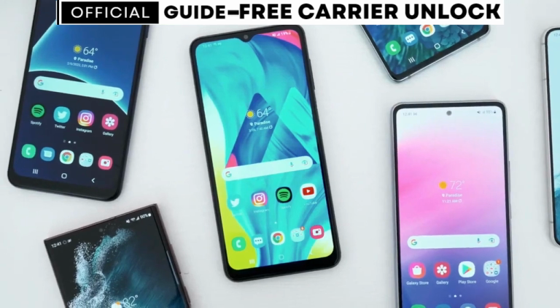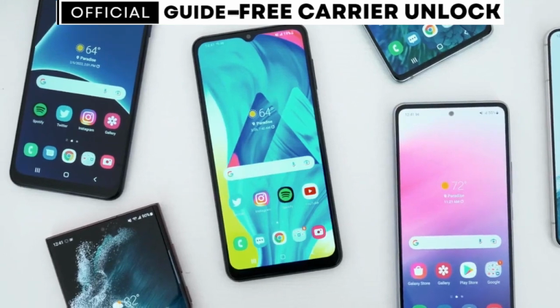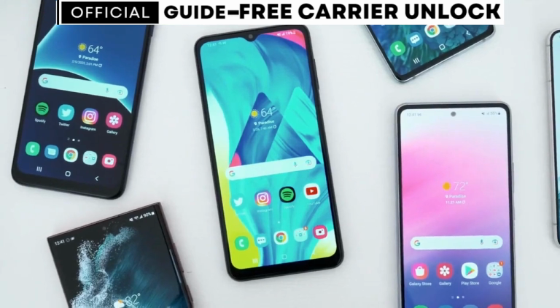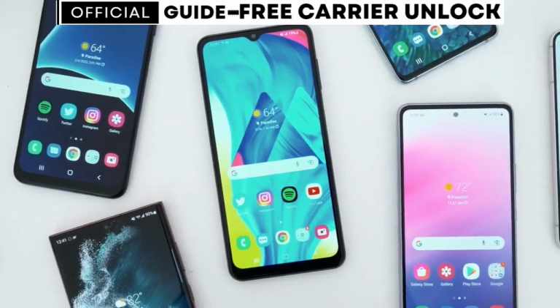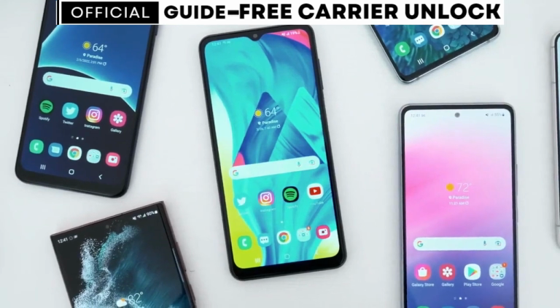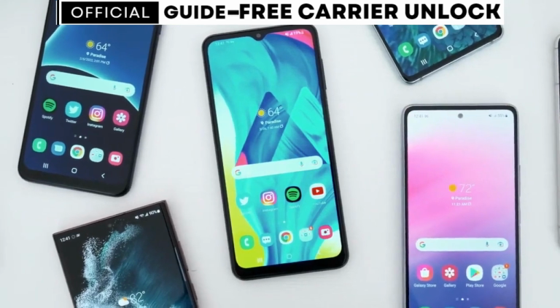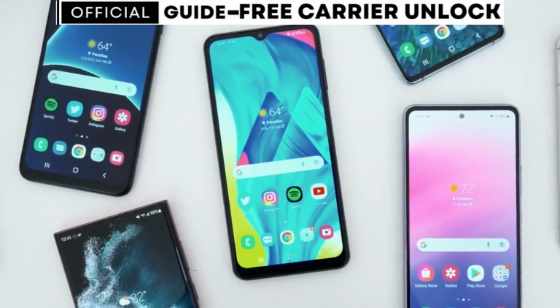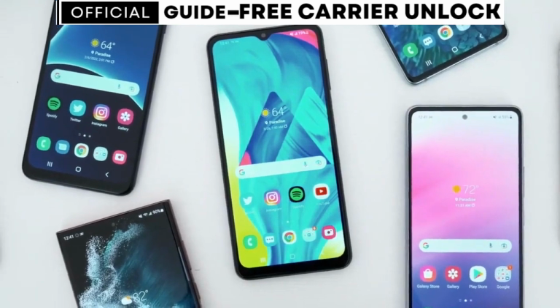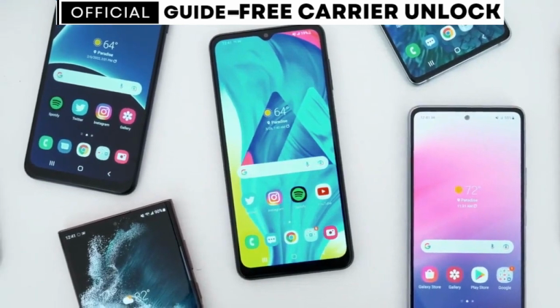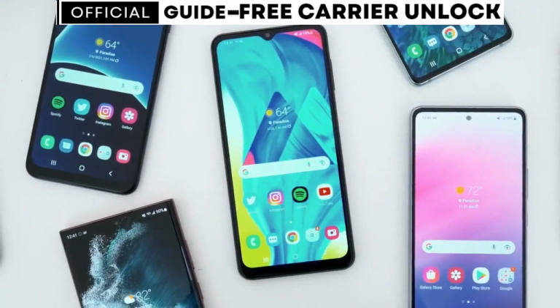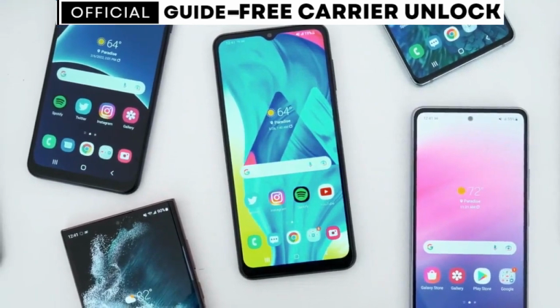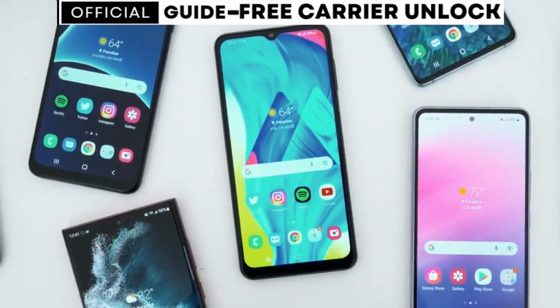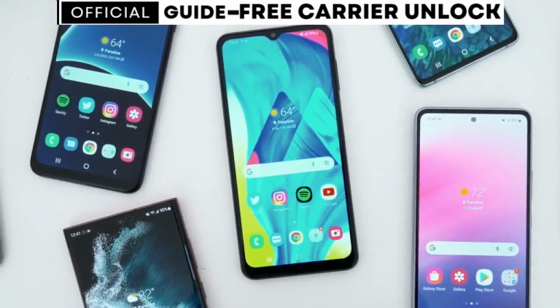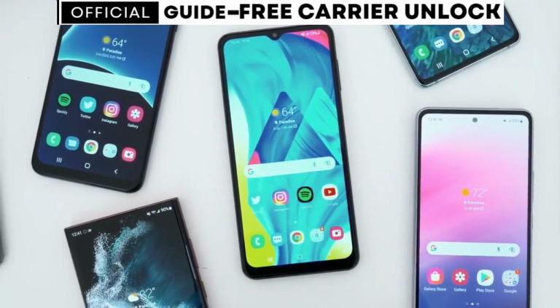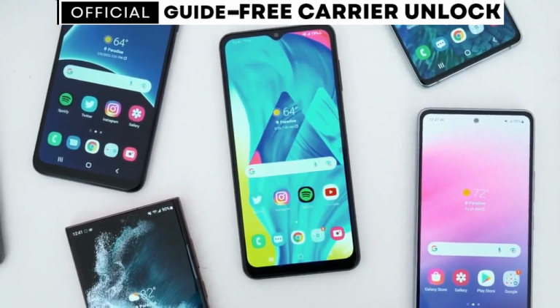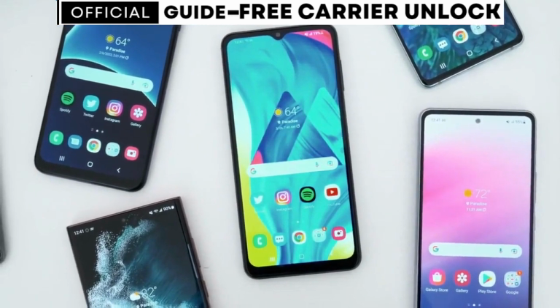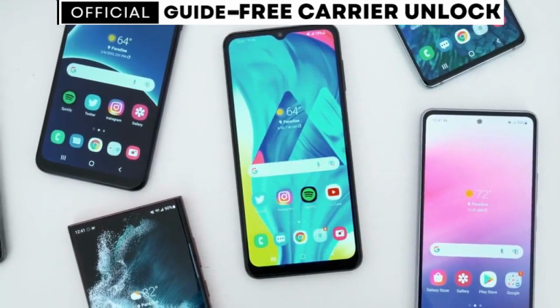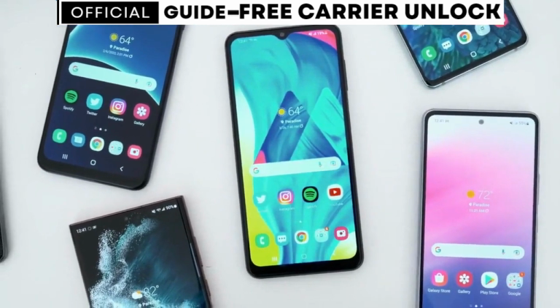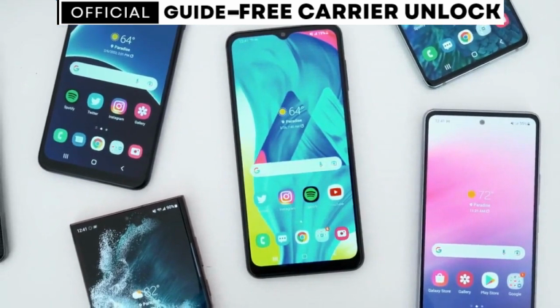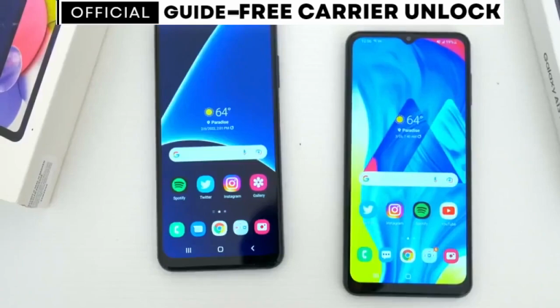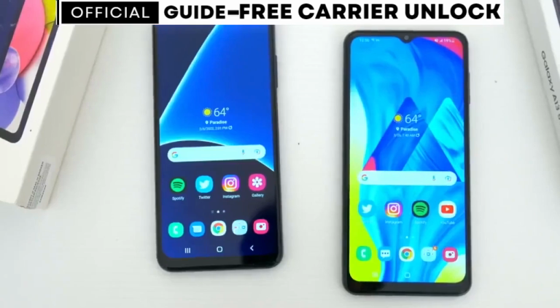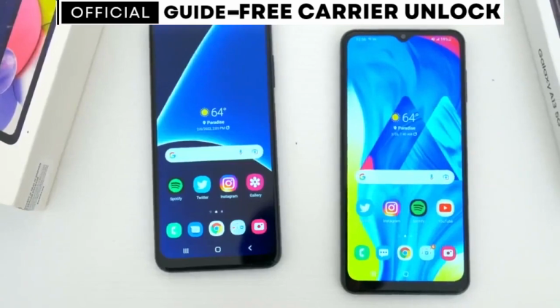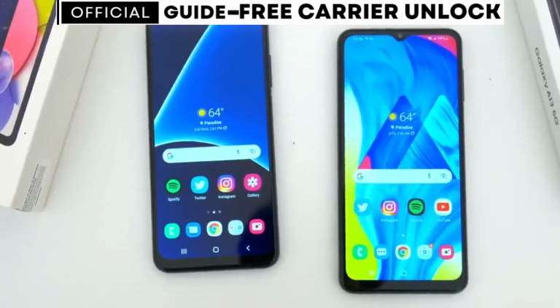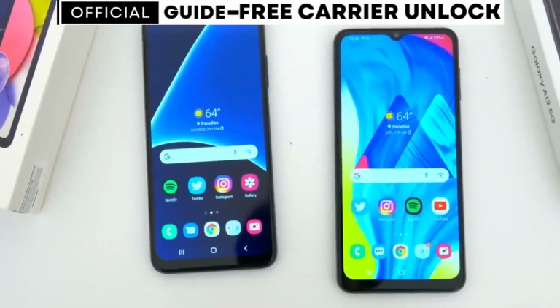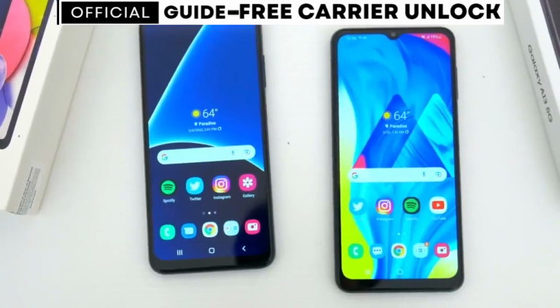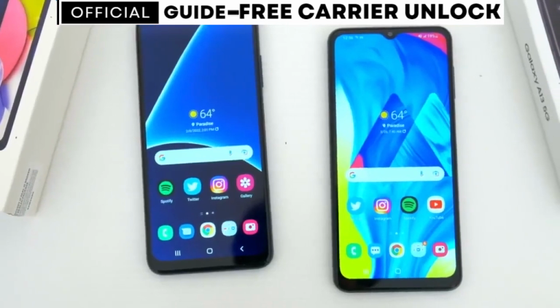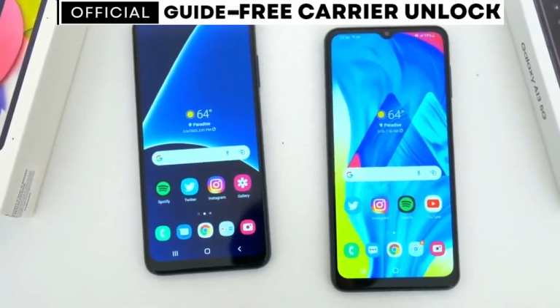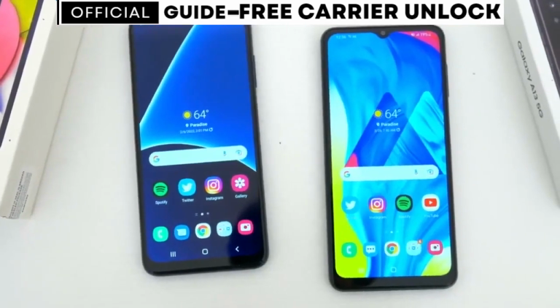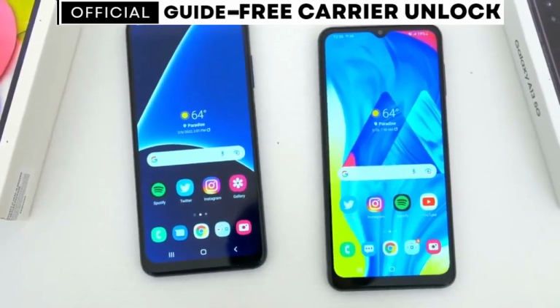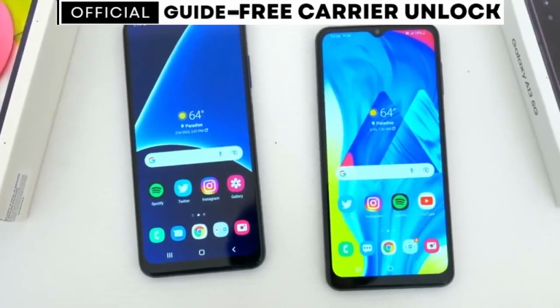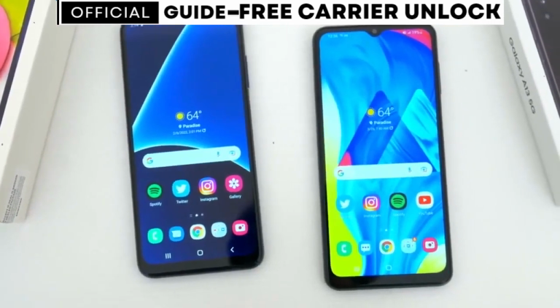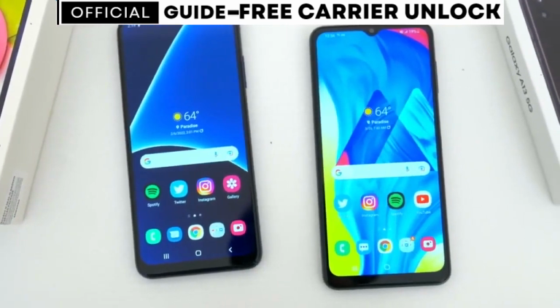Follow my exact steps from this video, and after that, you will have a phone that will work with any SIM card from any carrier in the world.